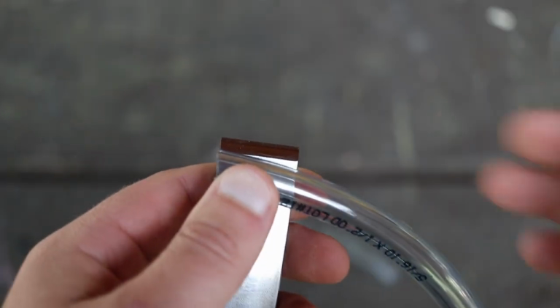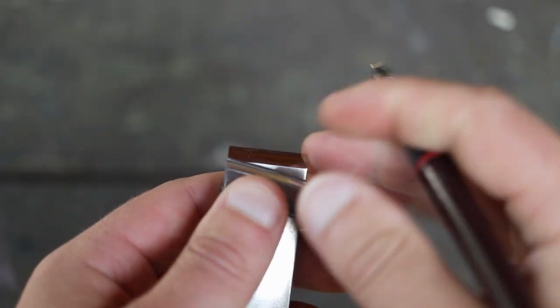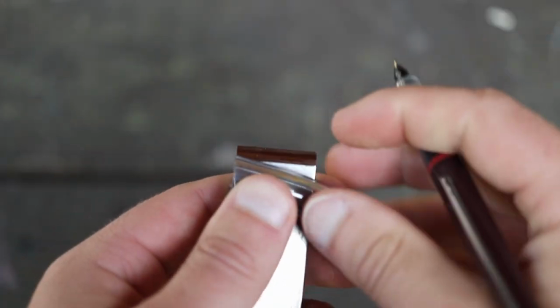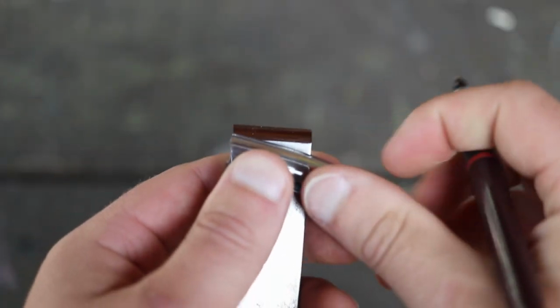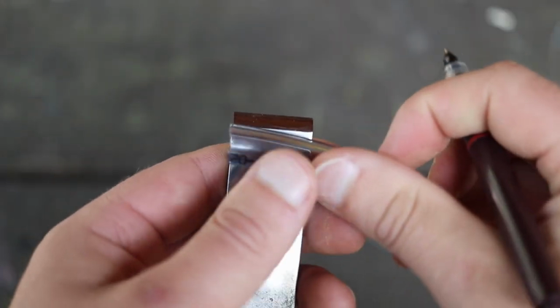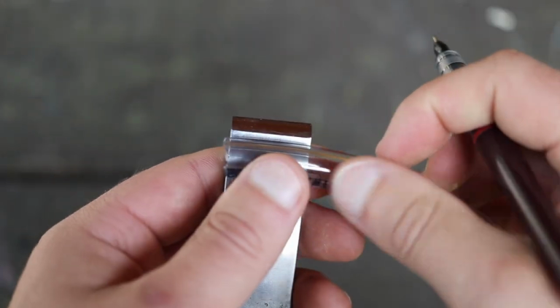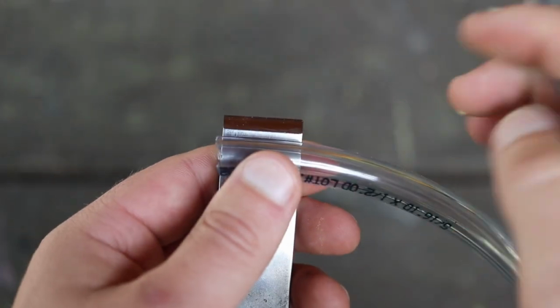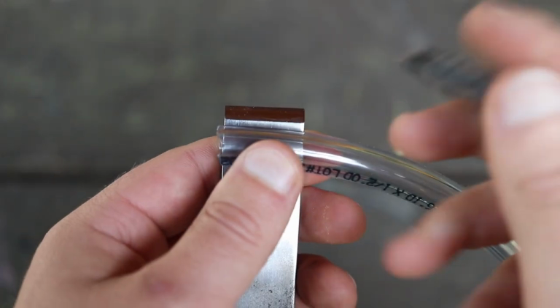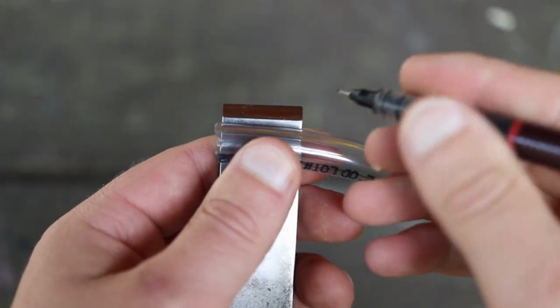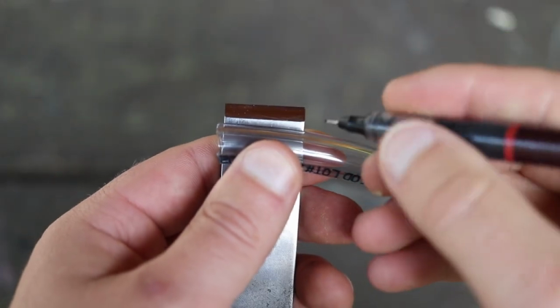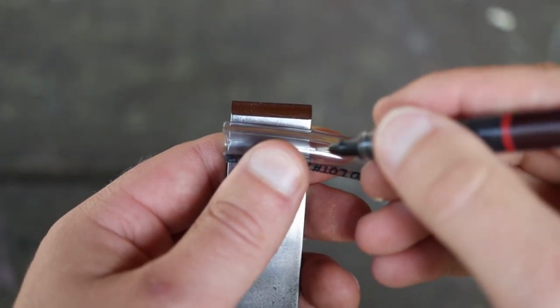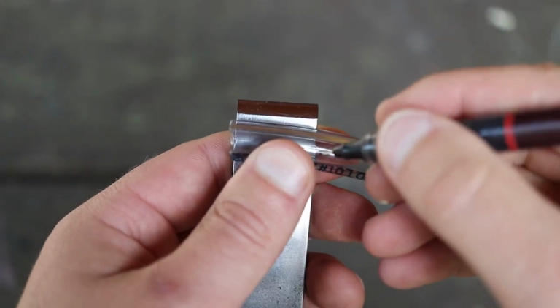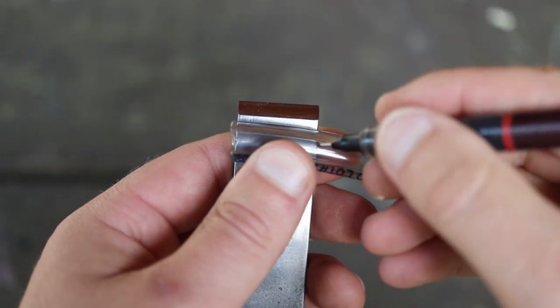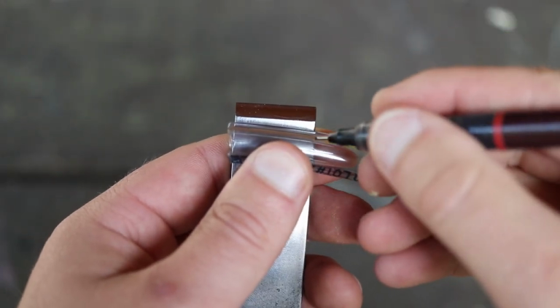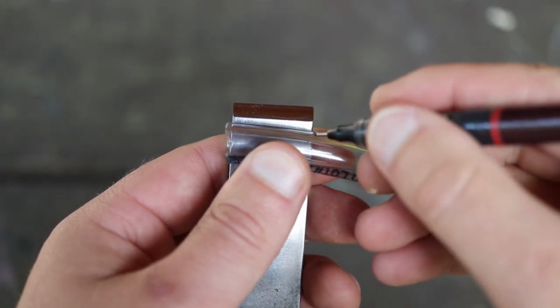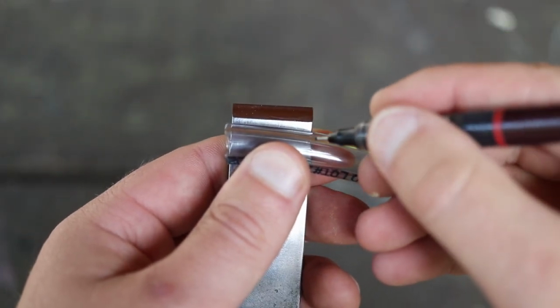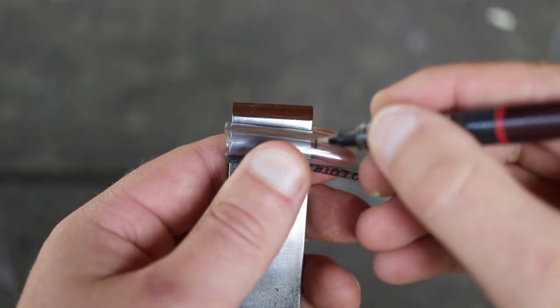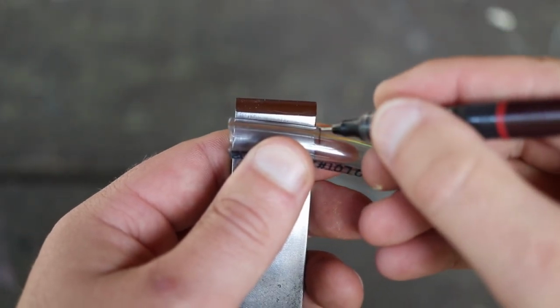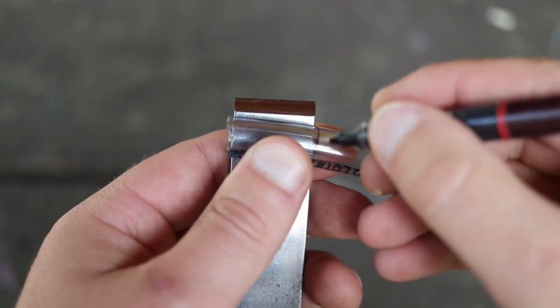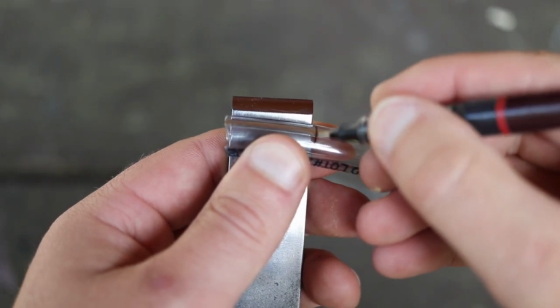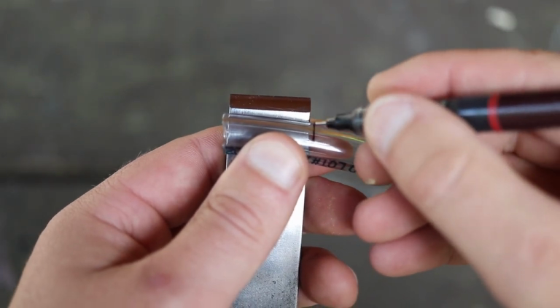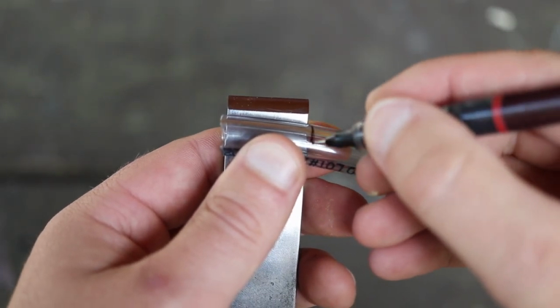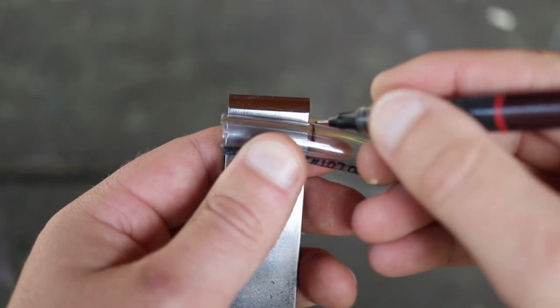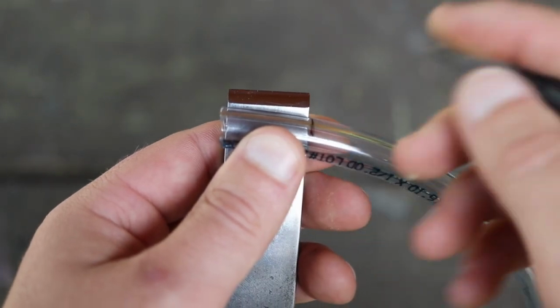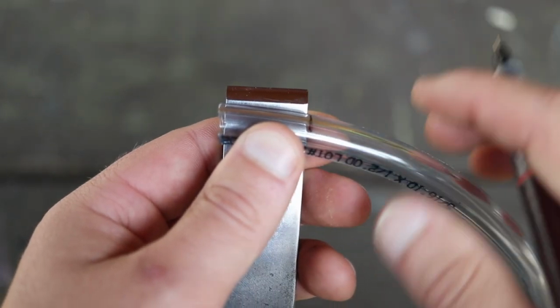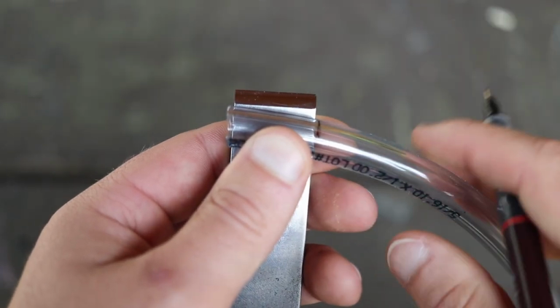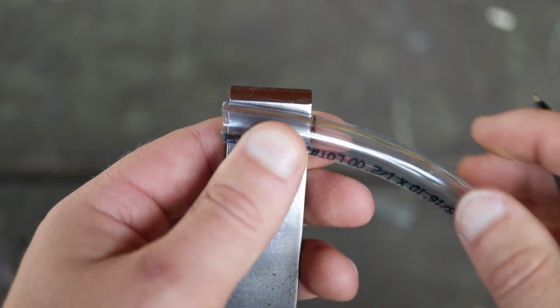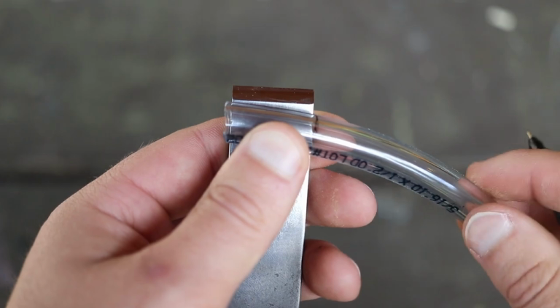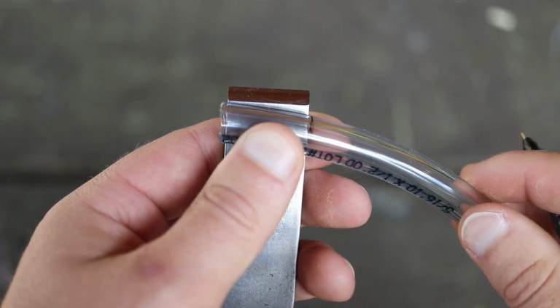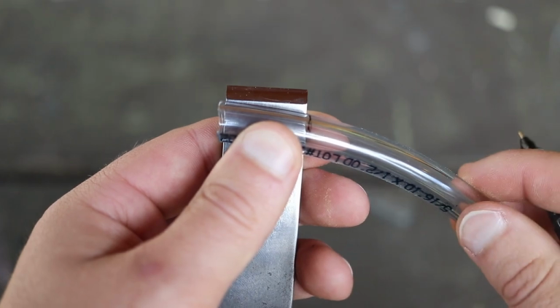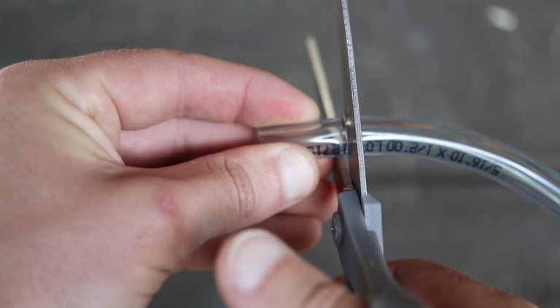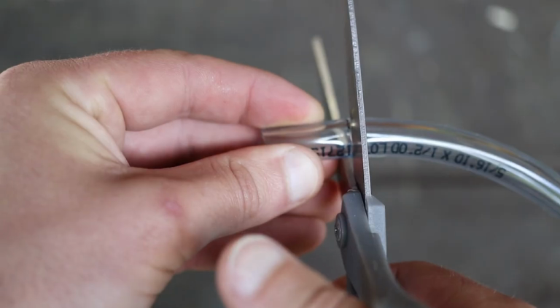For chisels, all I do is cut a slit in the thicker tube and use the natural springiness of the tube to hold it in place to the tip of the blade.